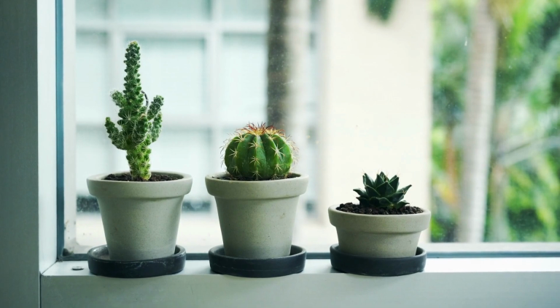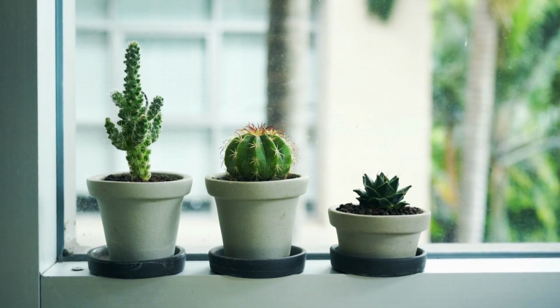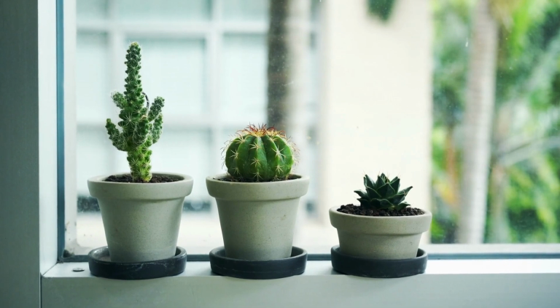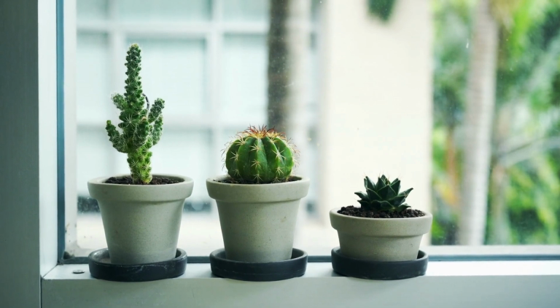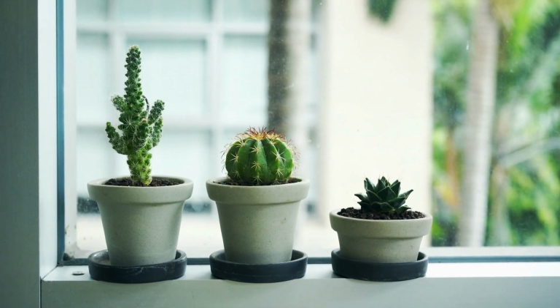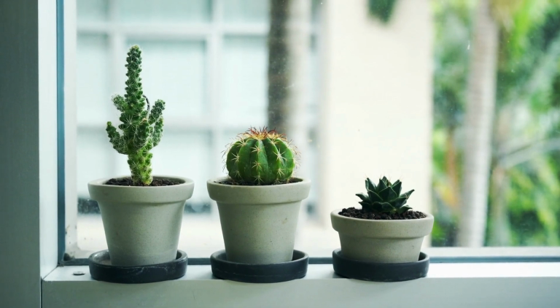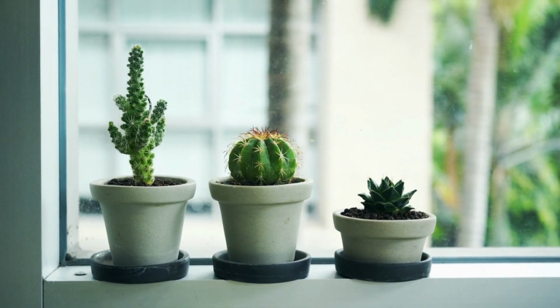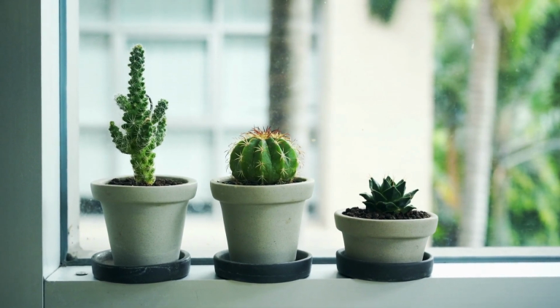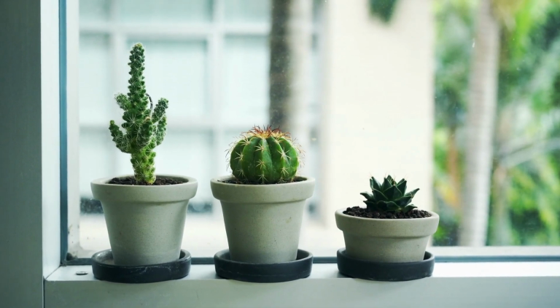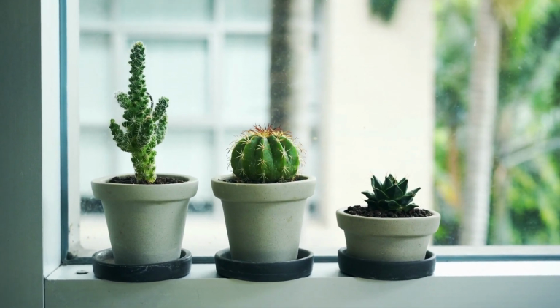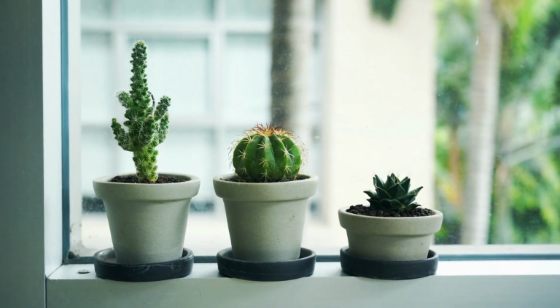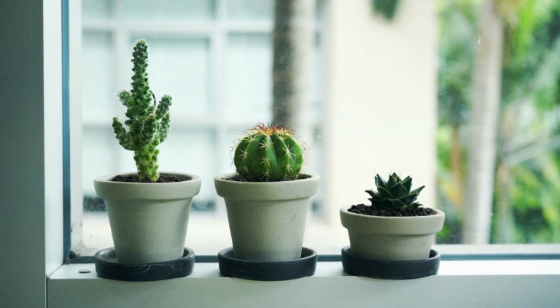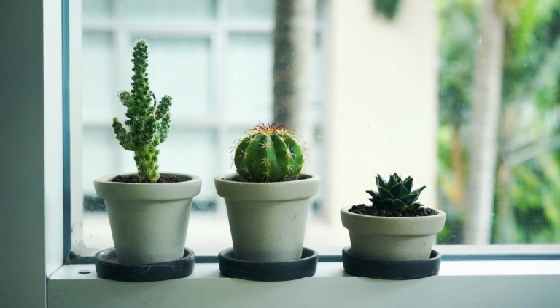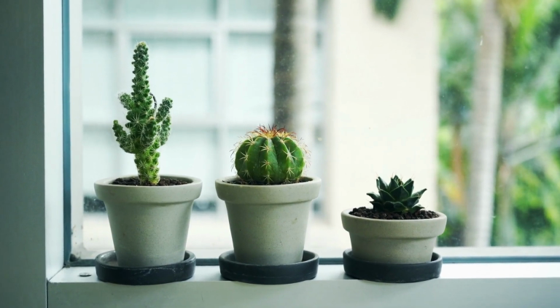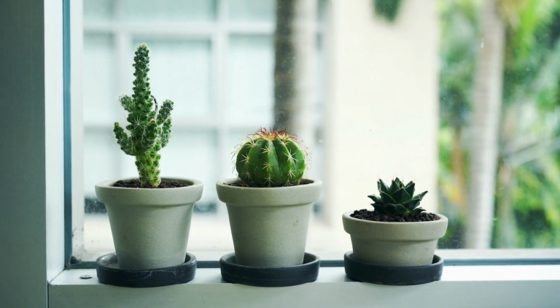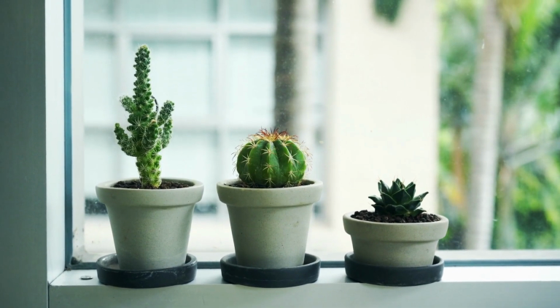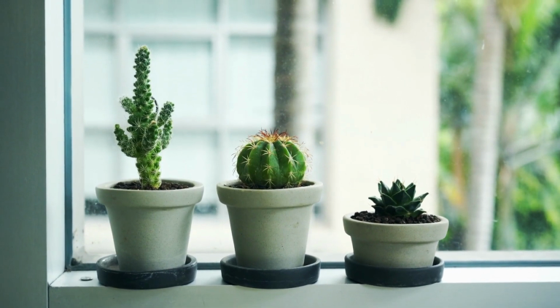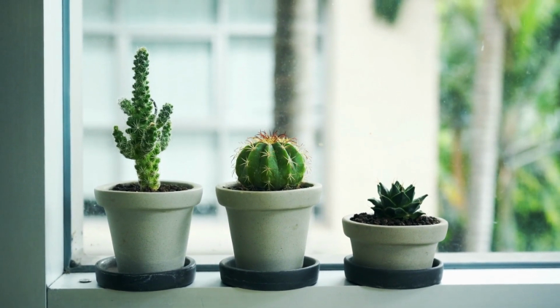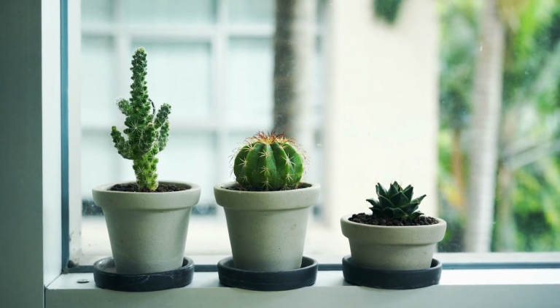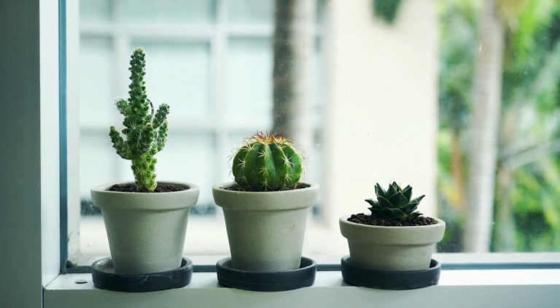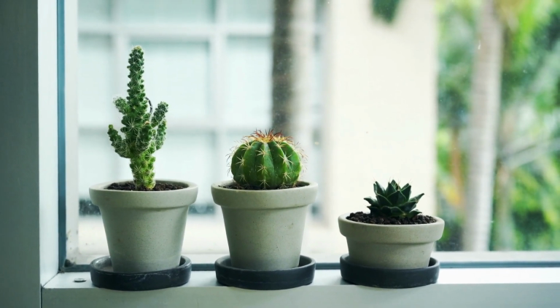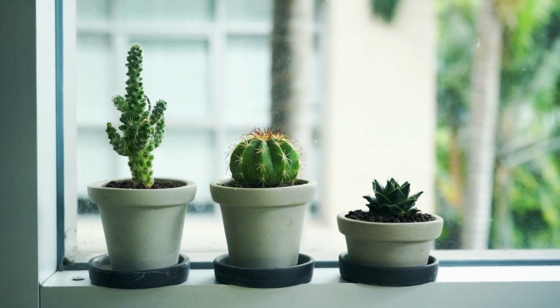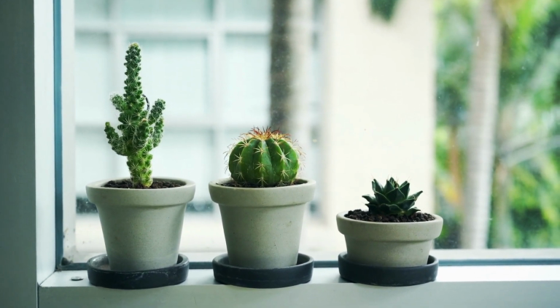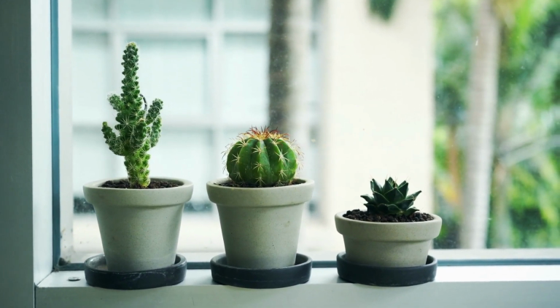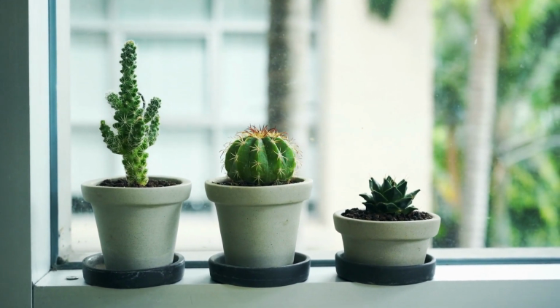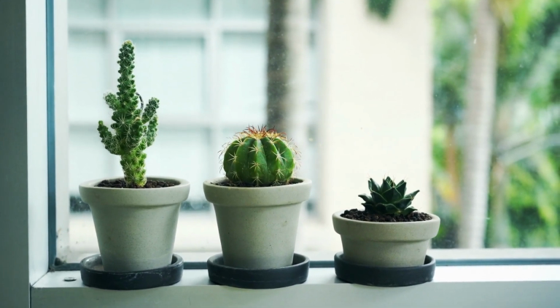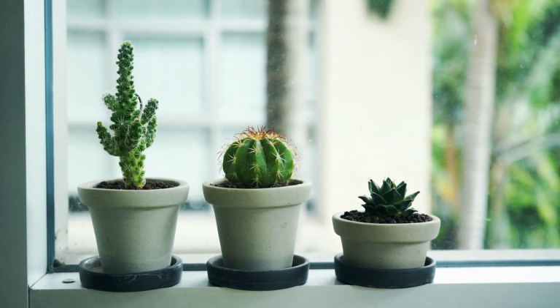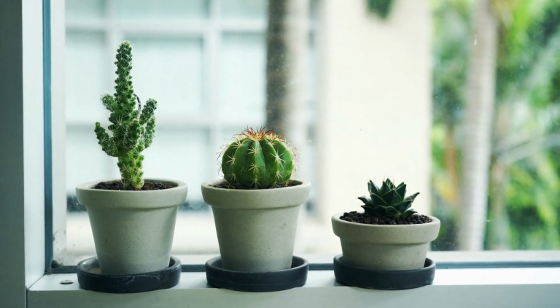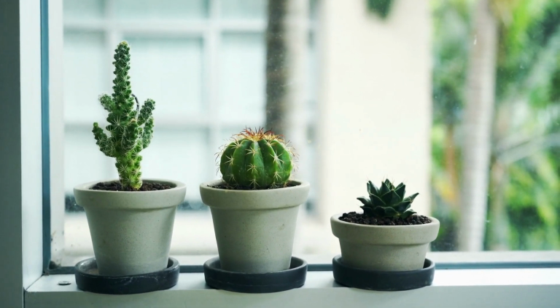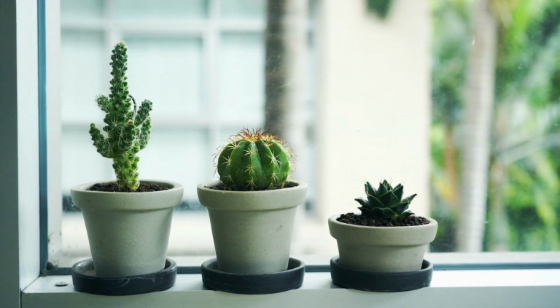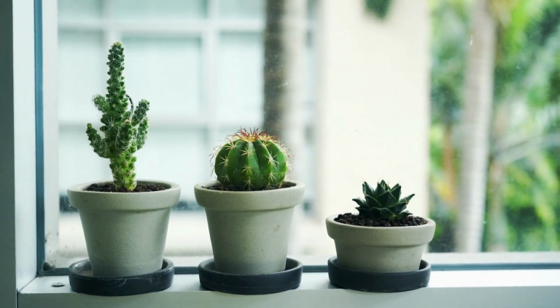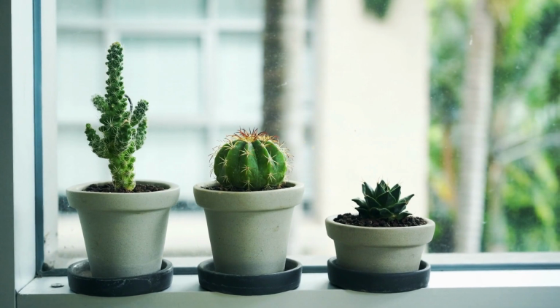So sit back, relax, and let's dive into the world of botanical wall art.